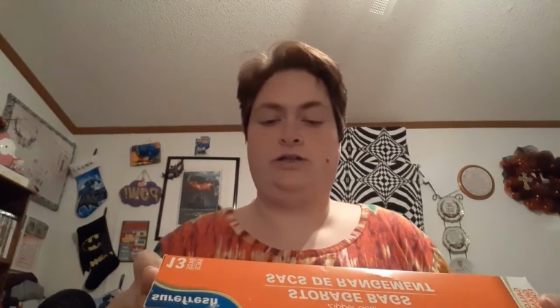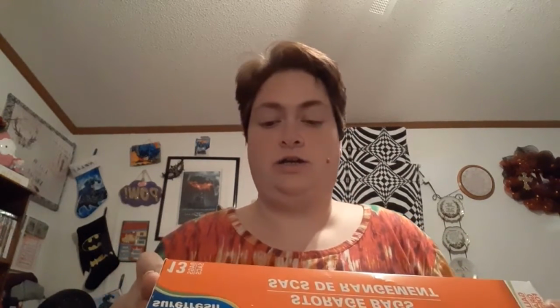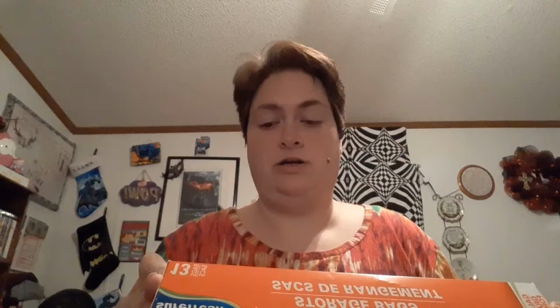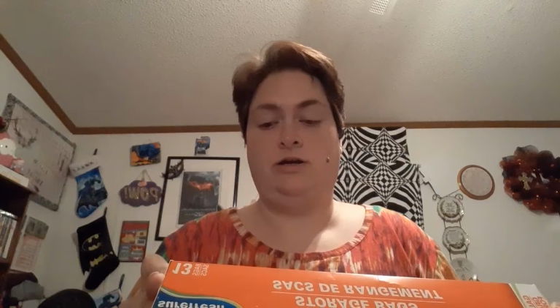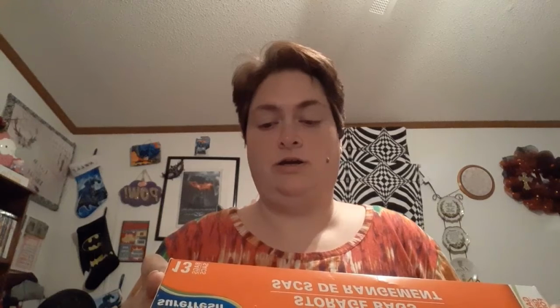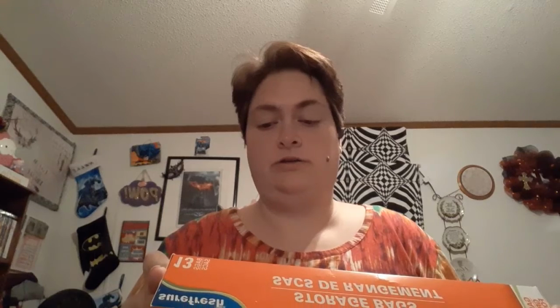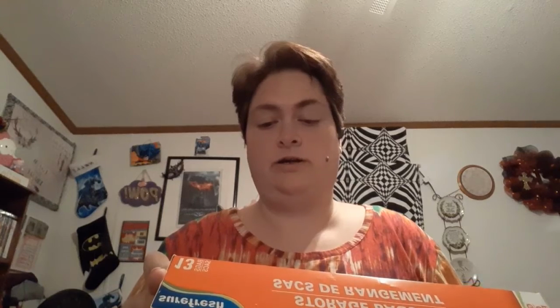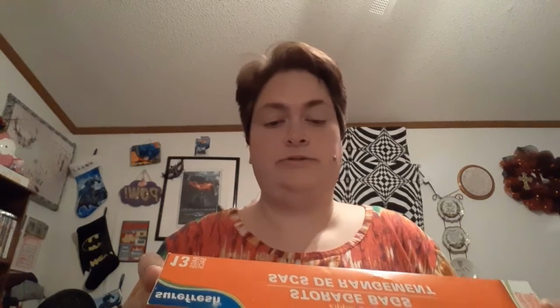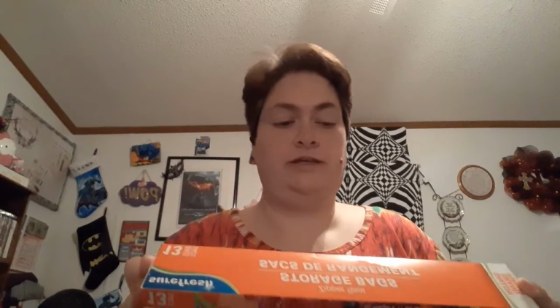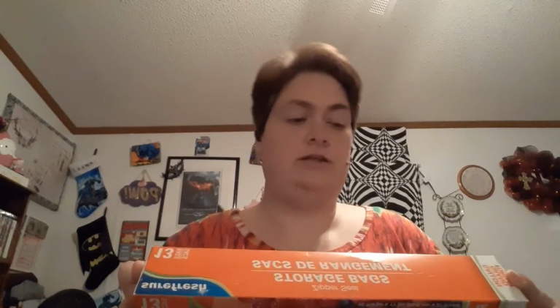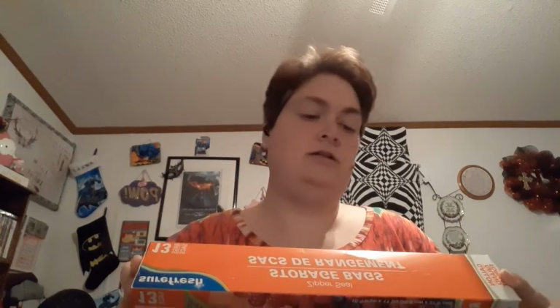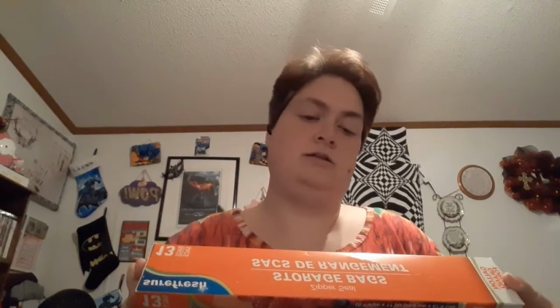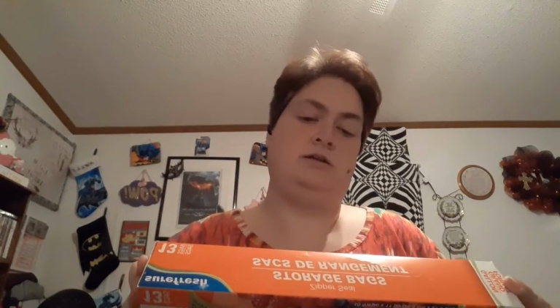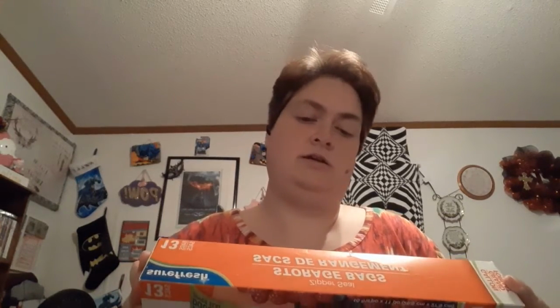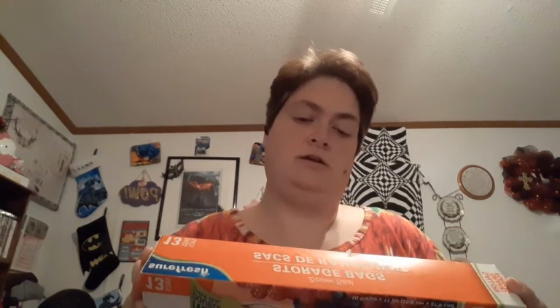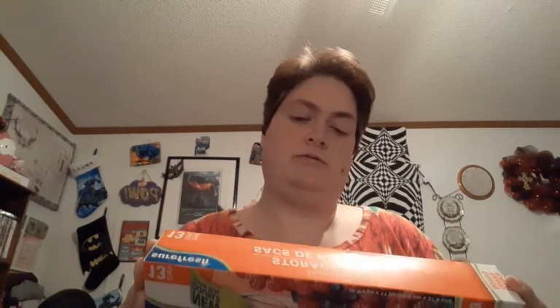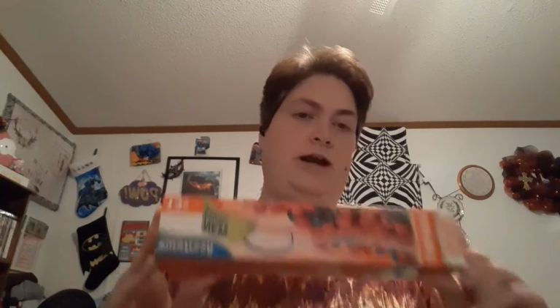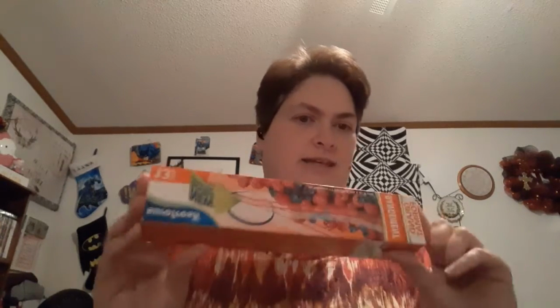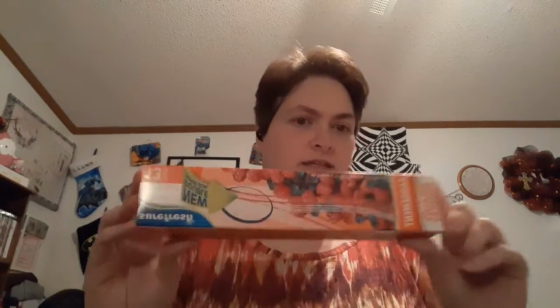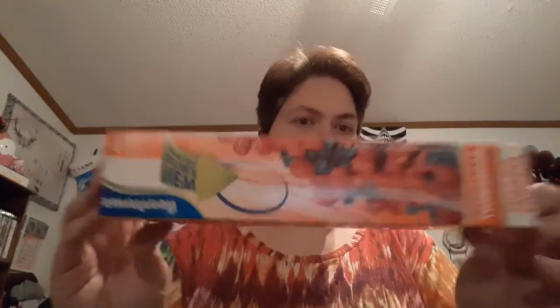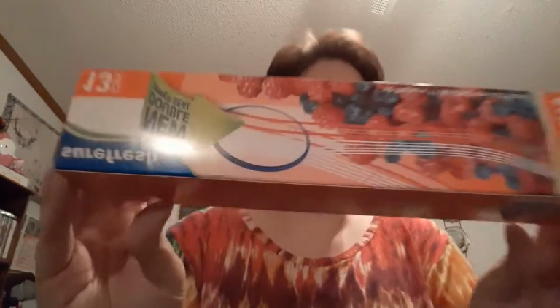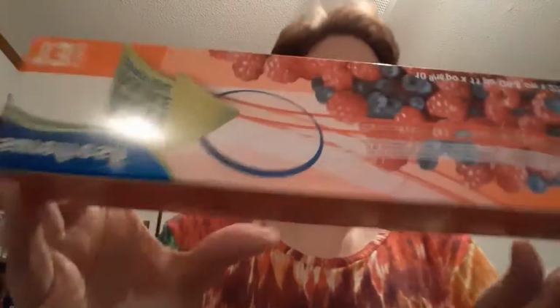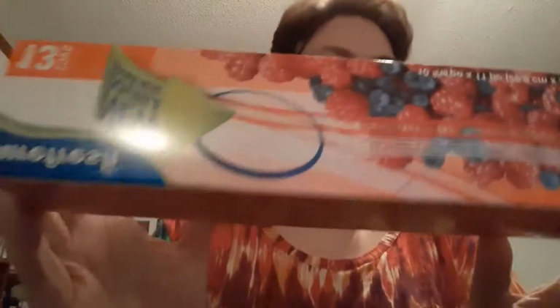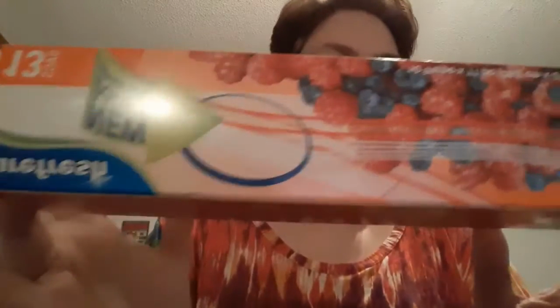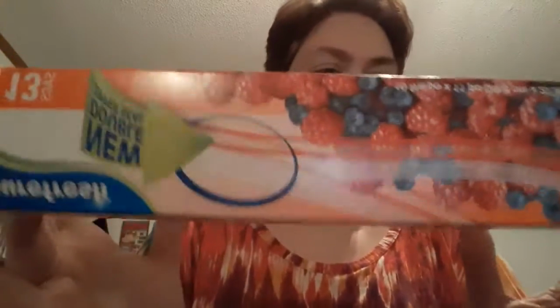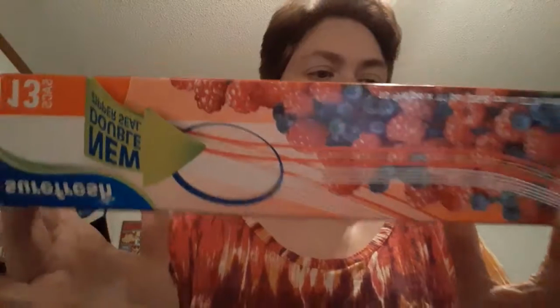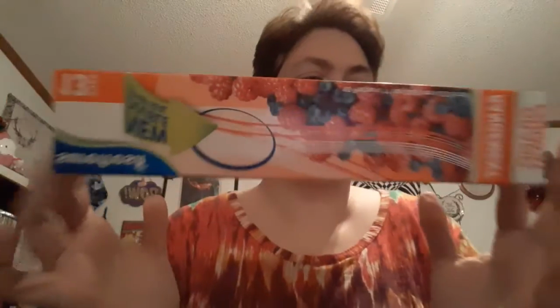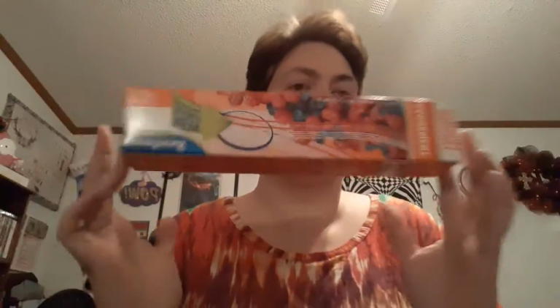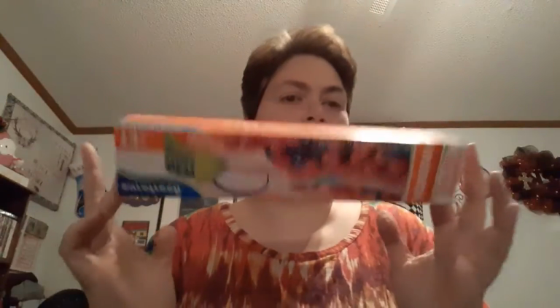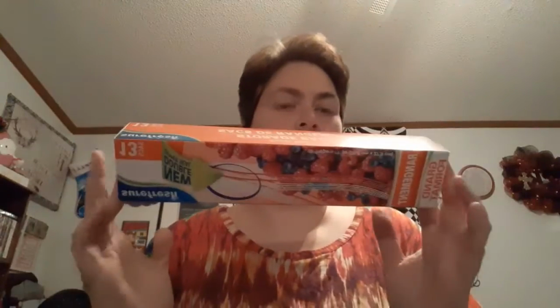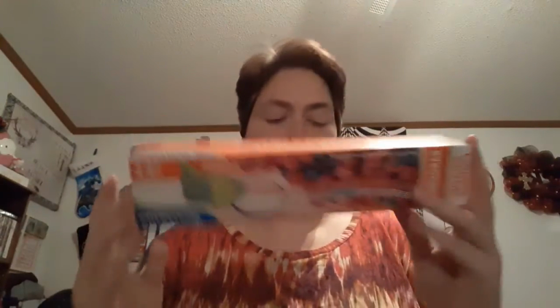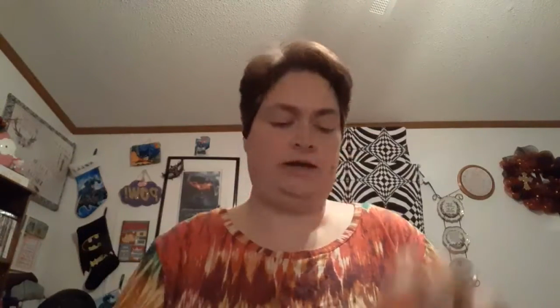This is Sure Fresh double seal, where it has like the two-tone seal gallon bags.